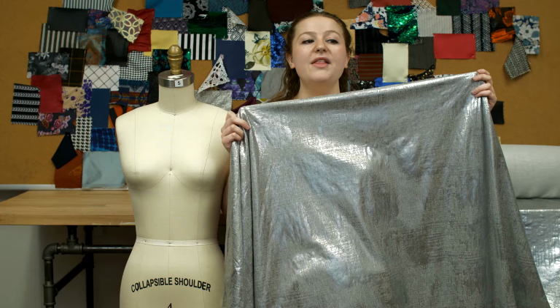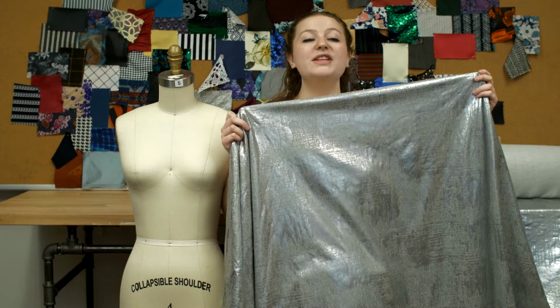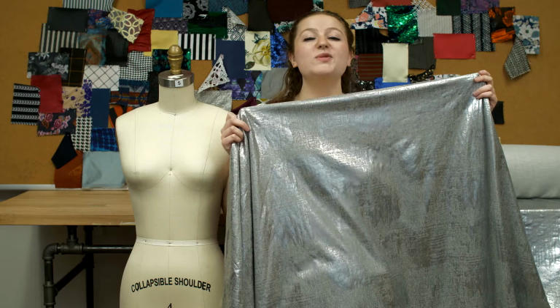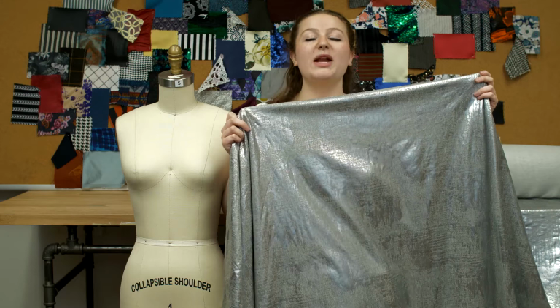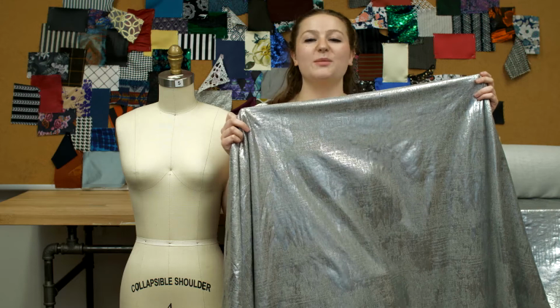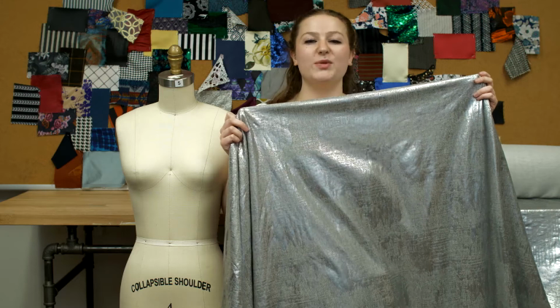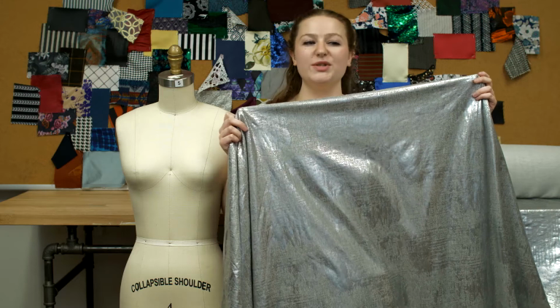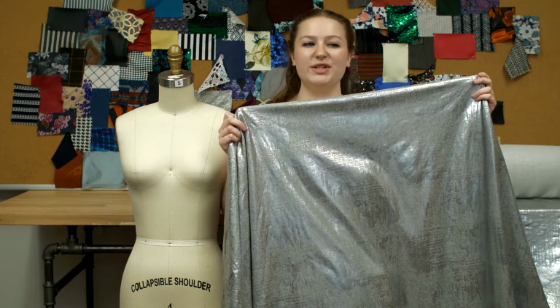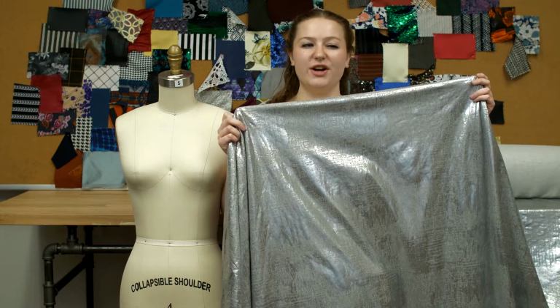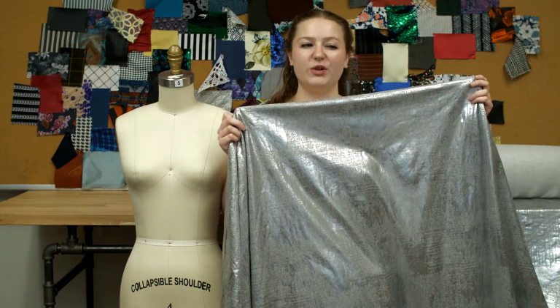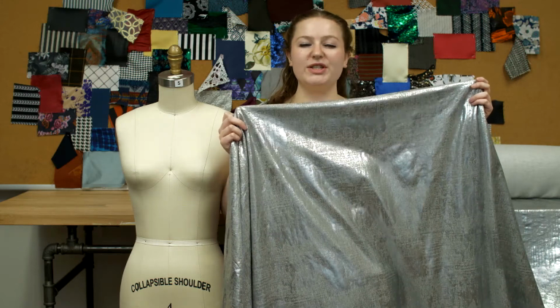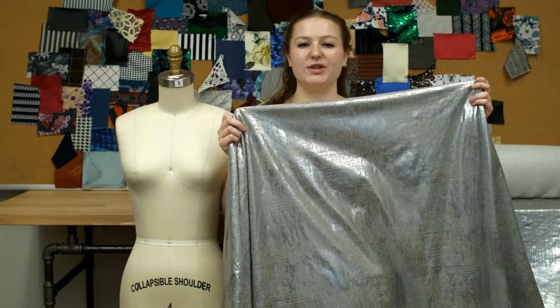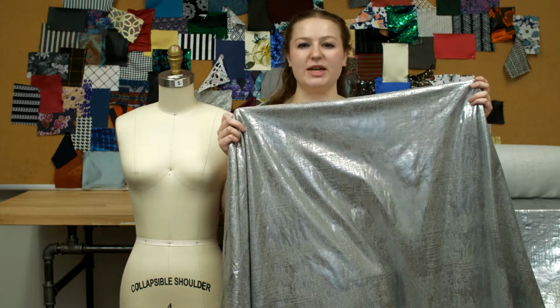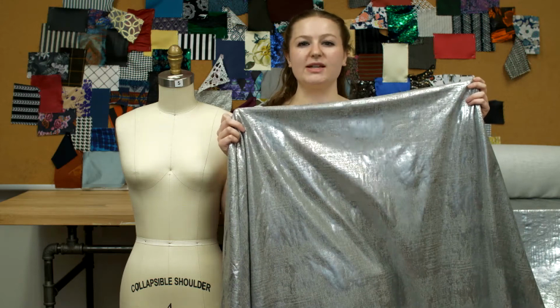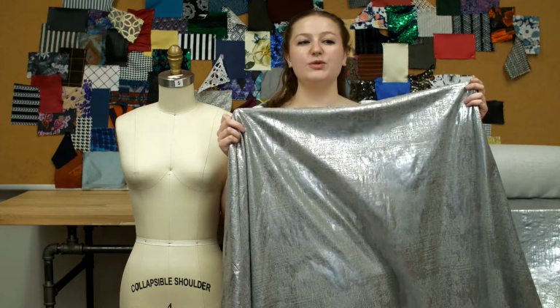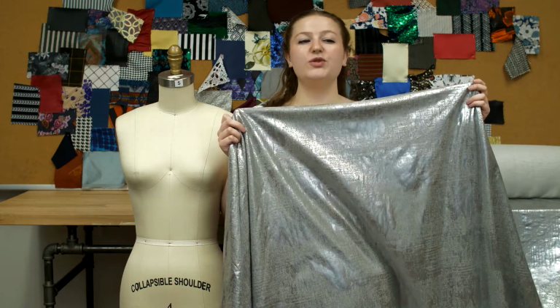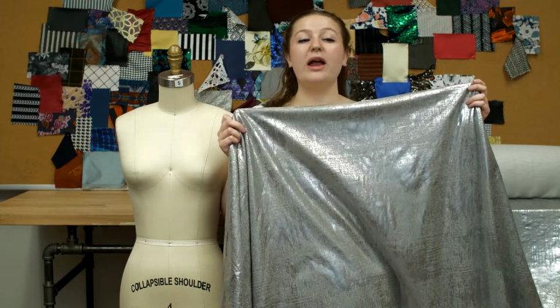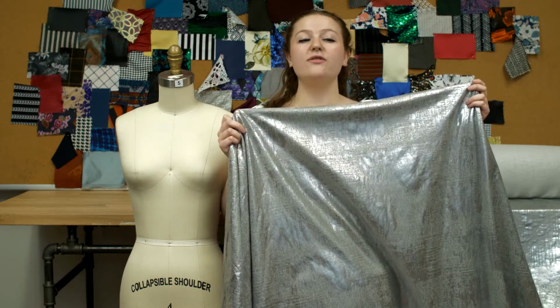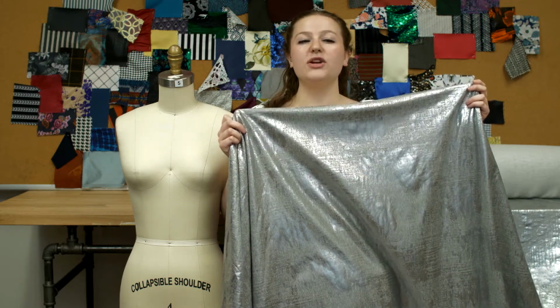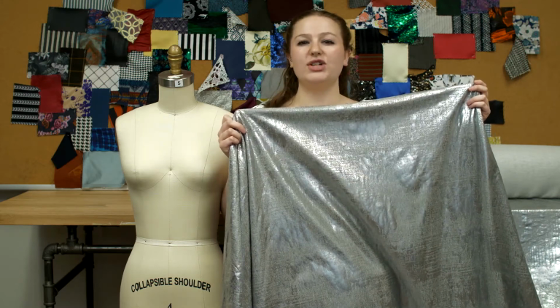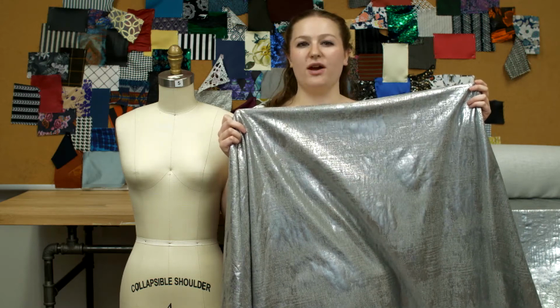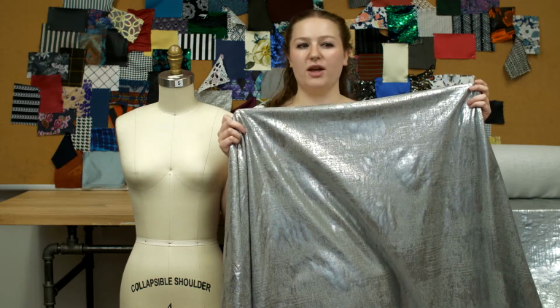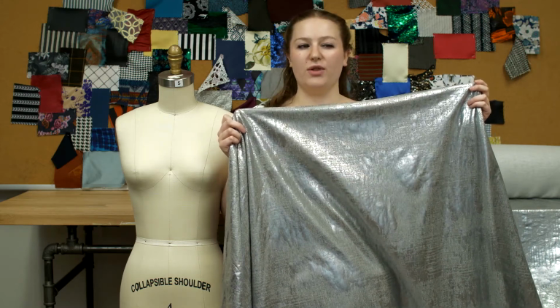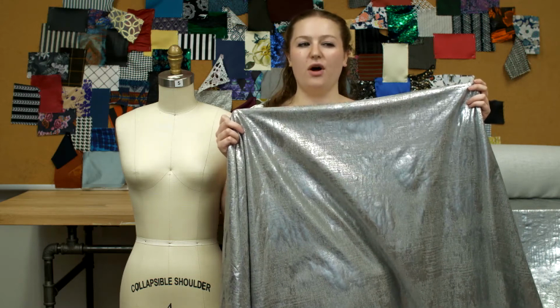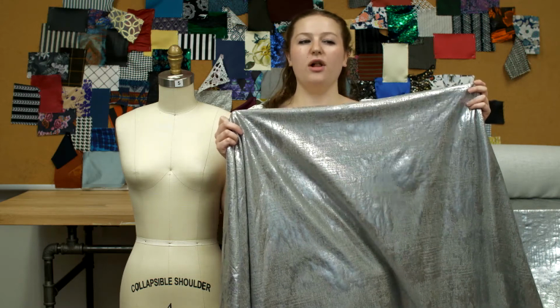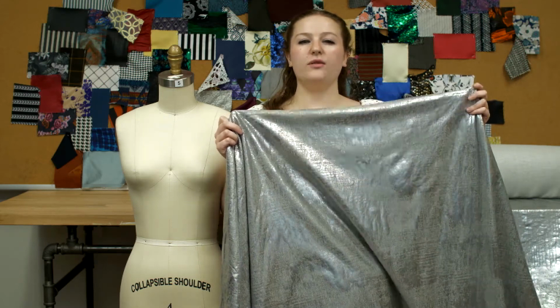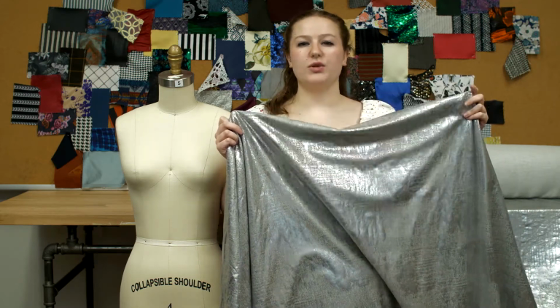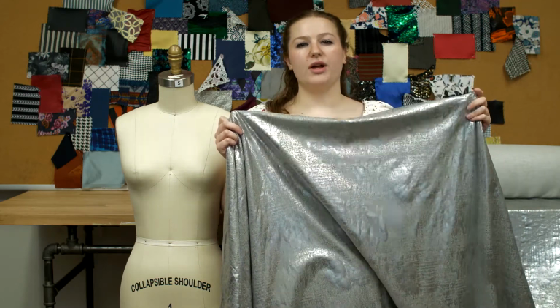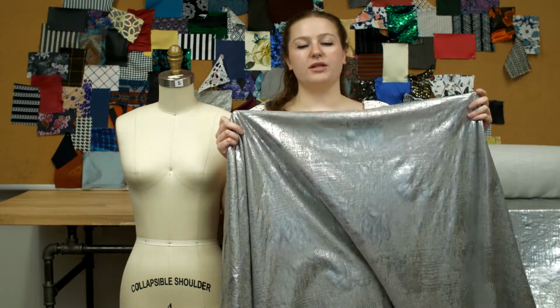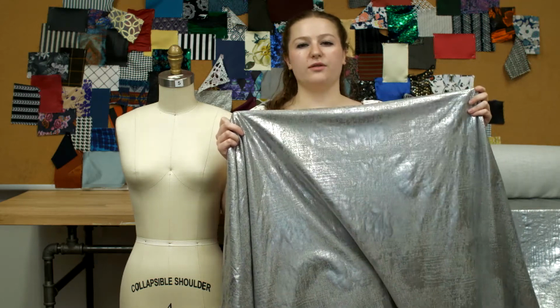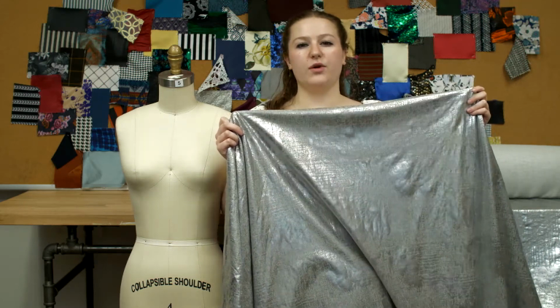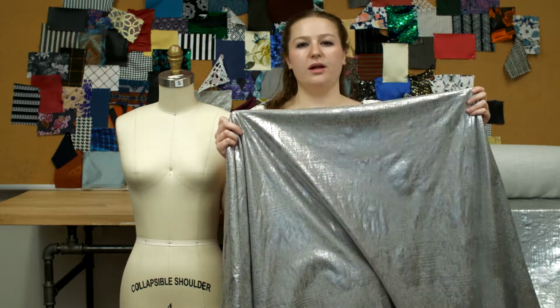This is product number 320306: Mood's gray French terry with all-over silver foil.